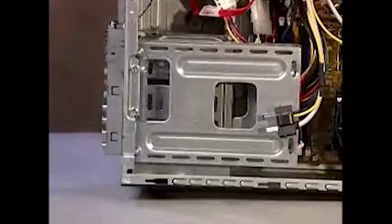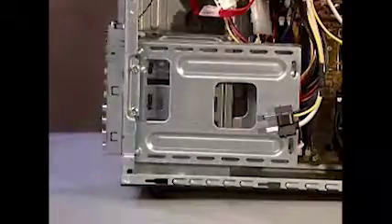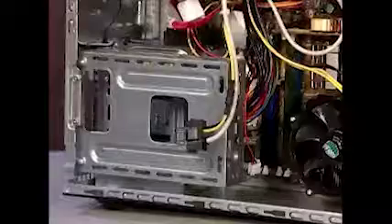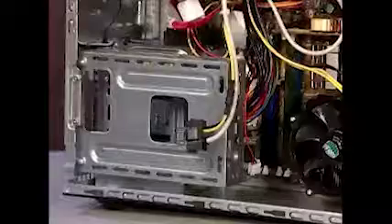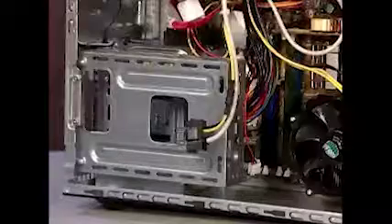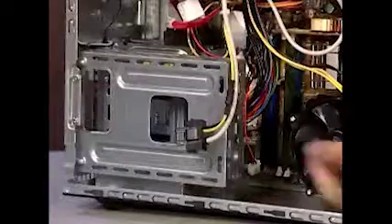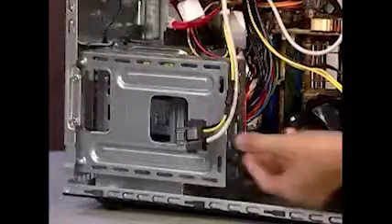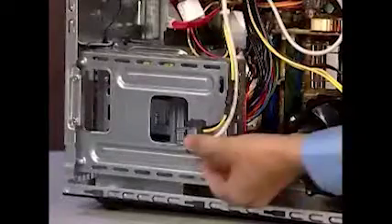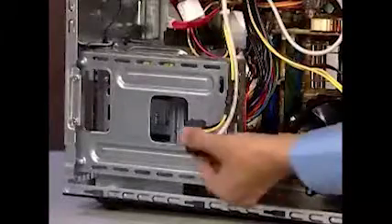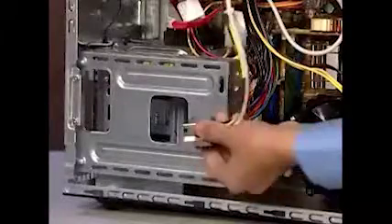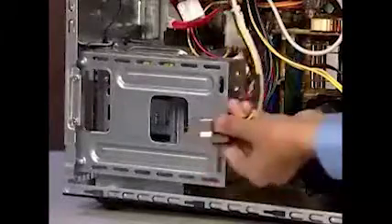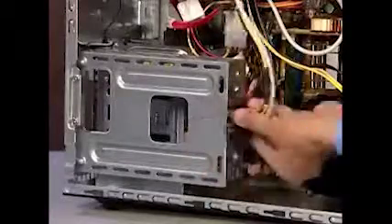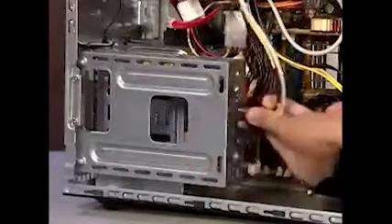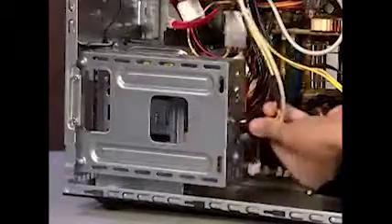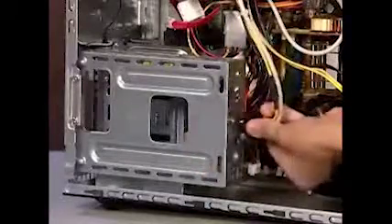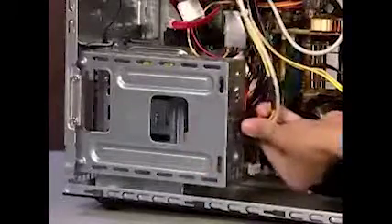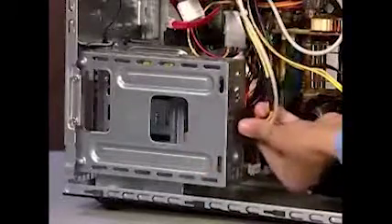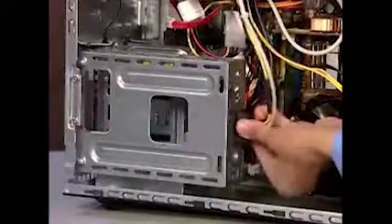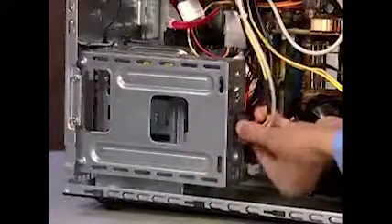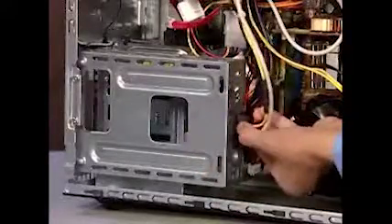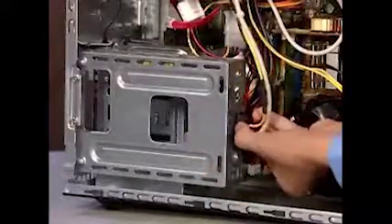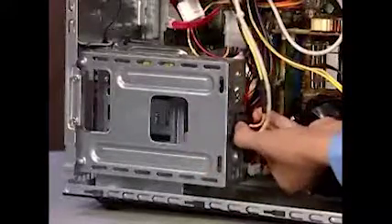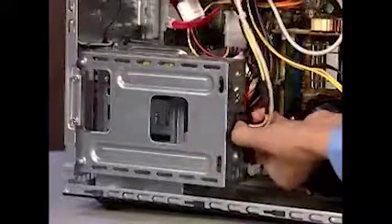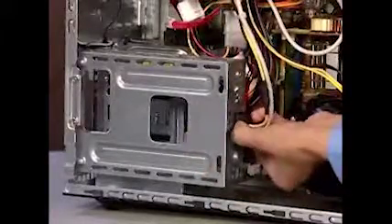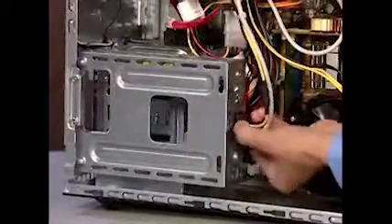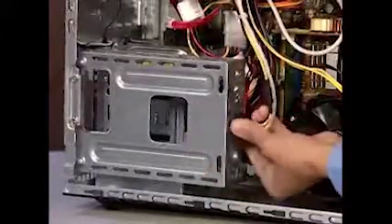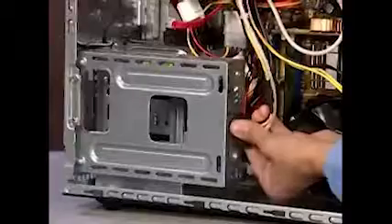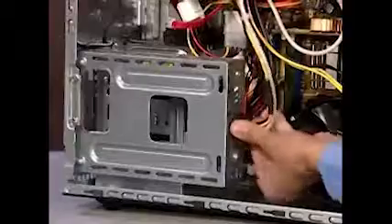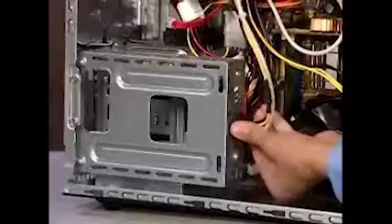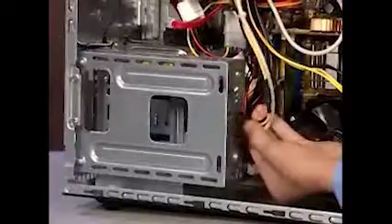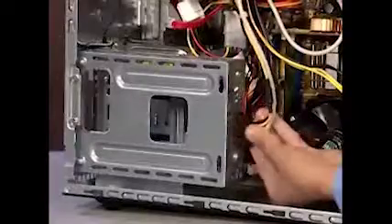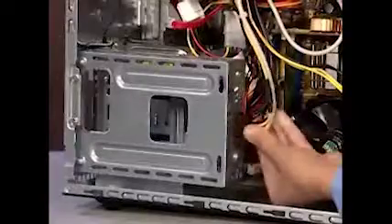Squeeze the tabs of the personal media drive bay connector to secure it to the rear of the cage.